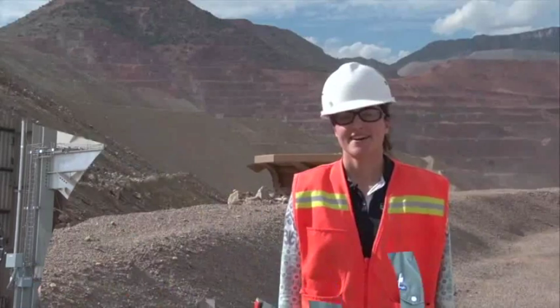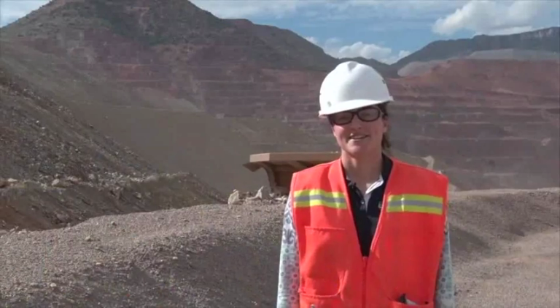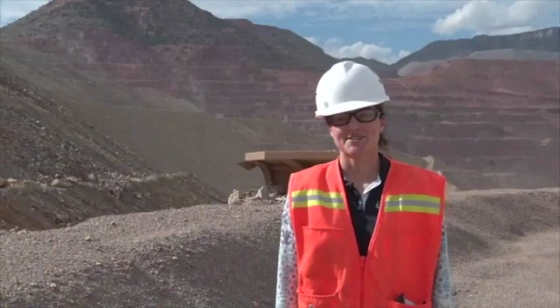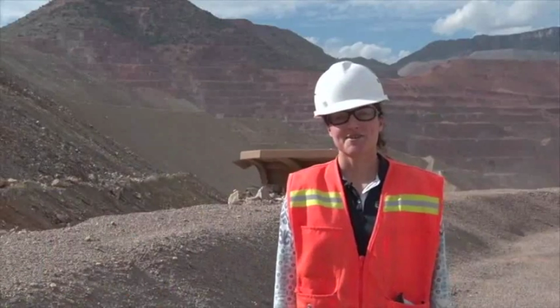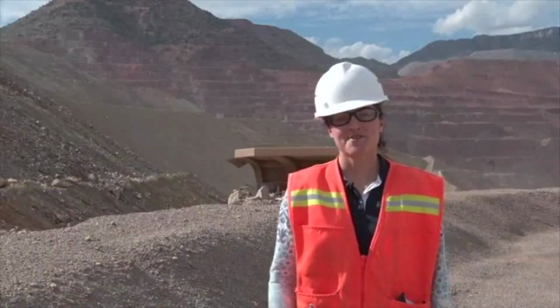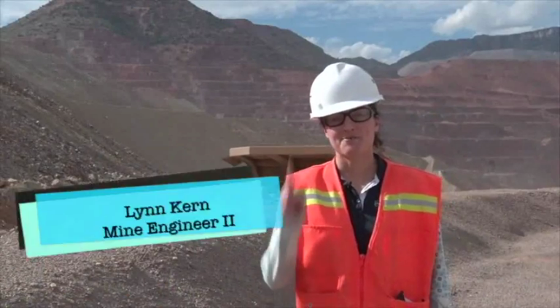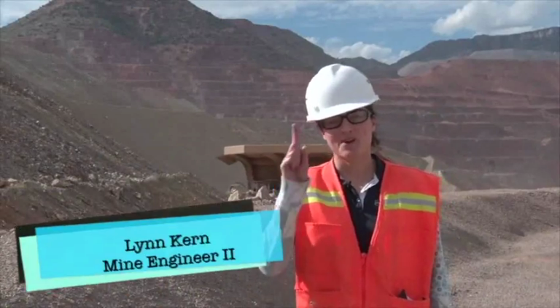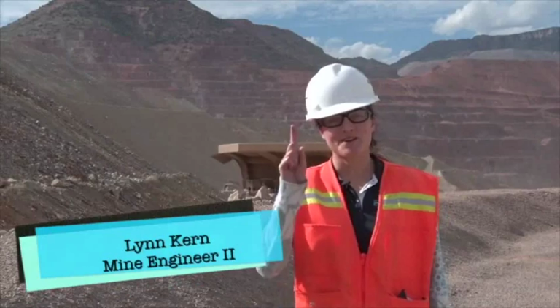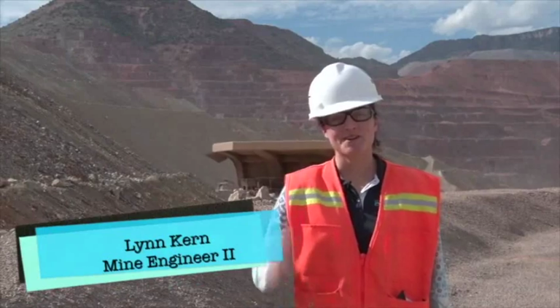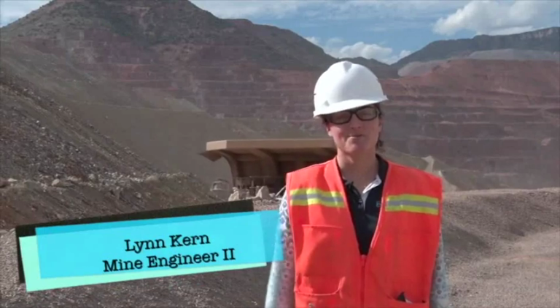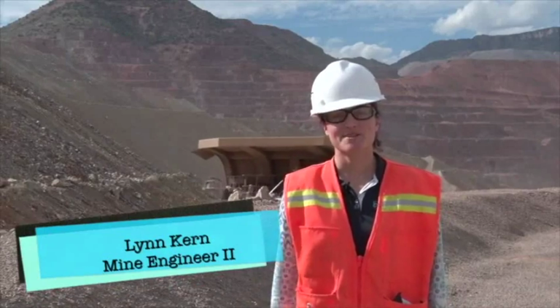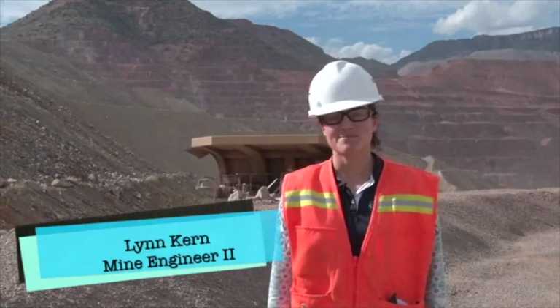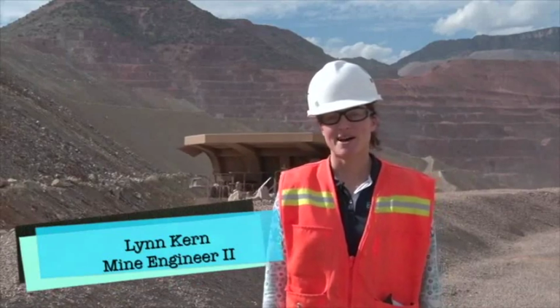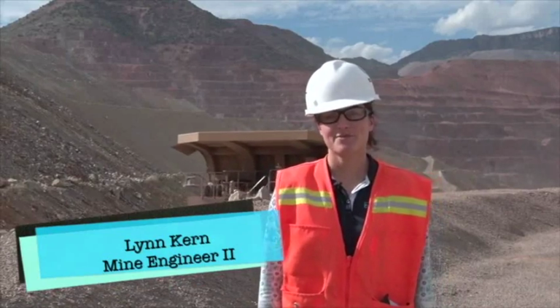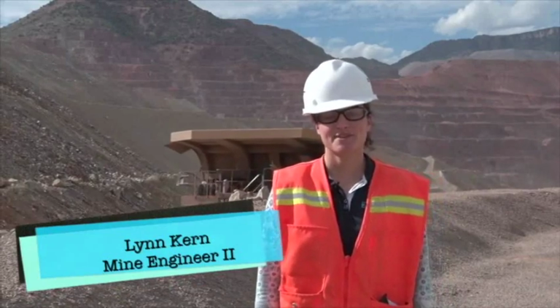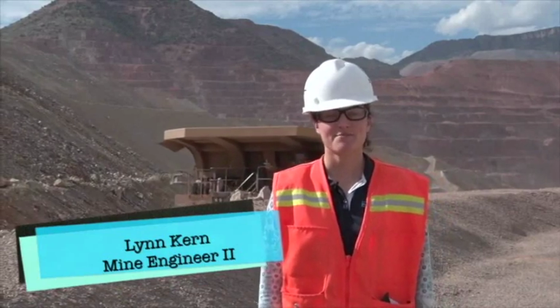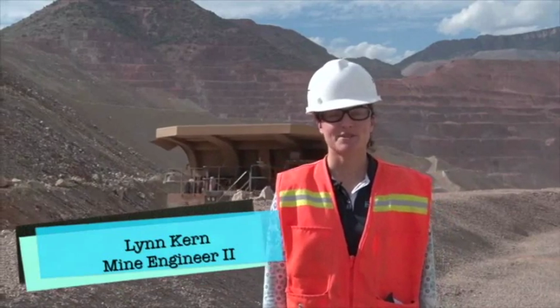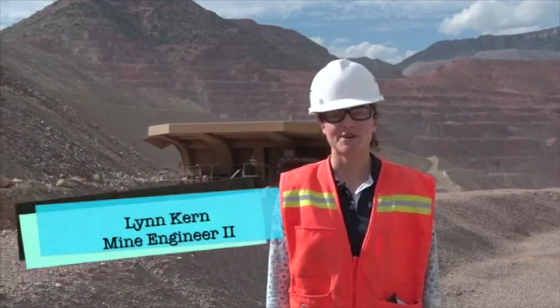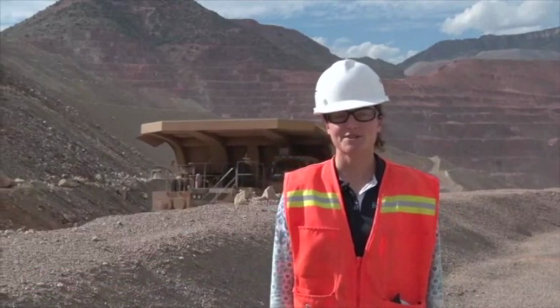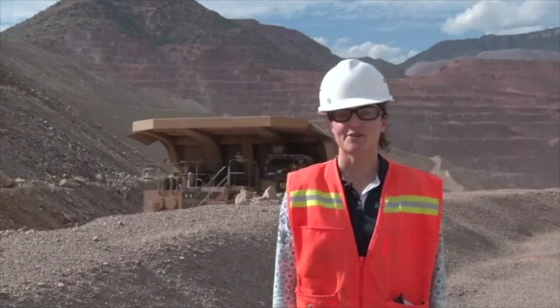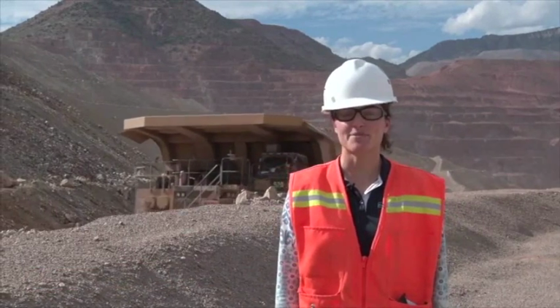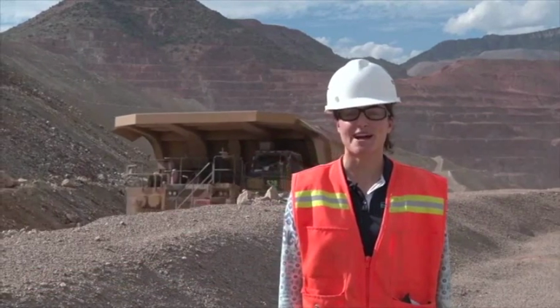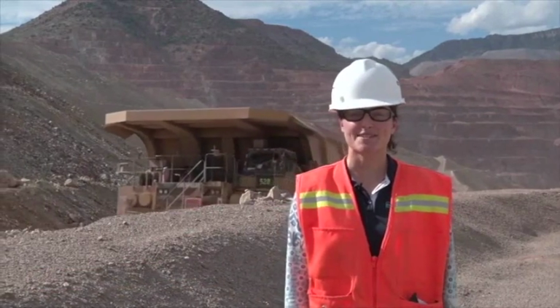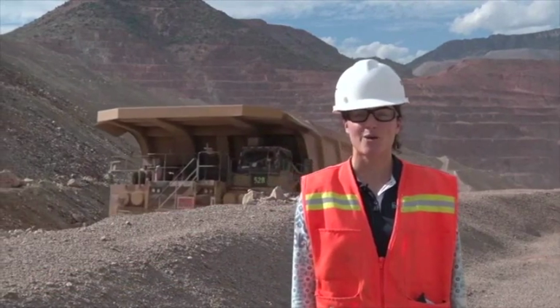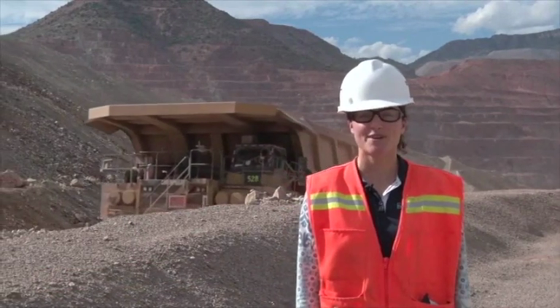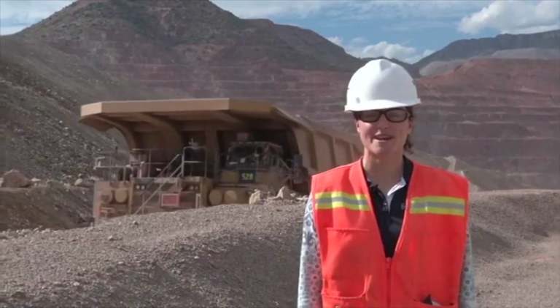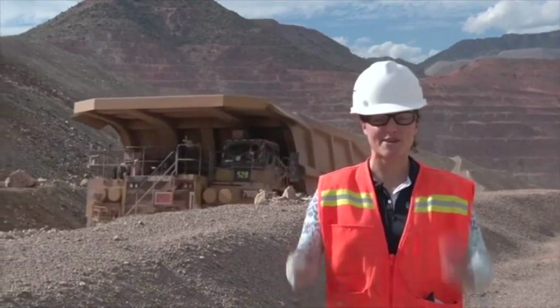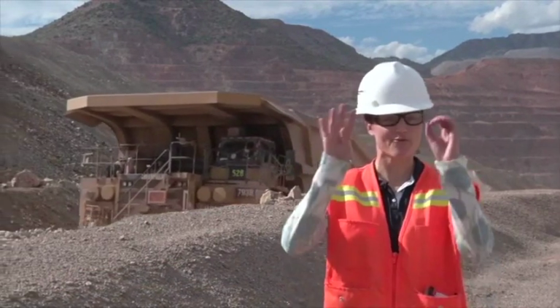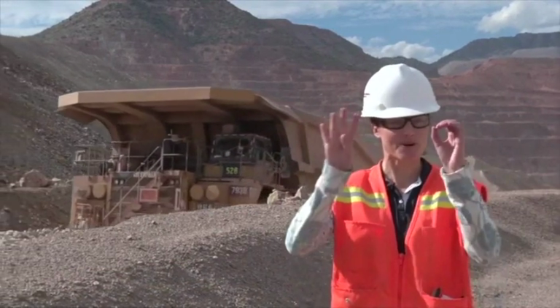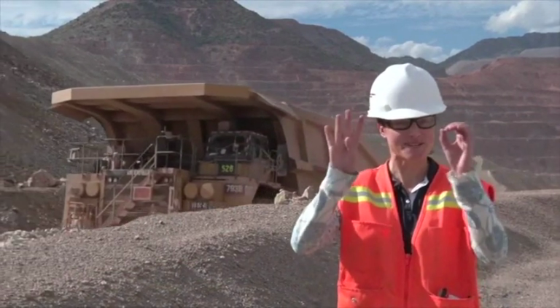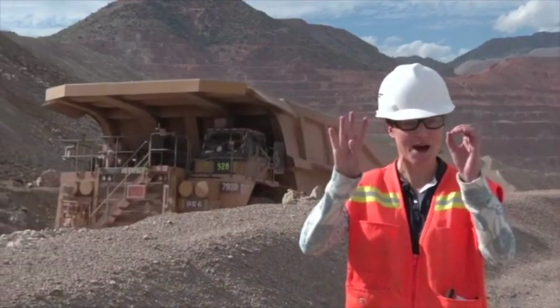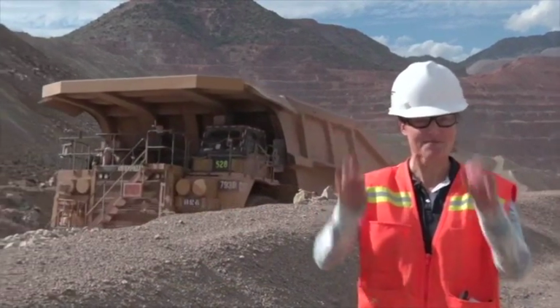Did you know that in one year the Morenci mine moves enough material to fill up the Dallas Cowboys Stadium 40 times?